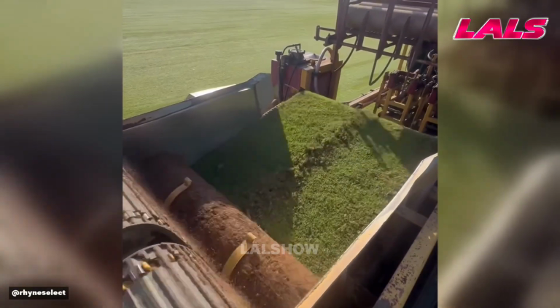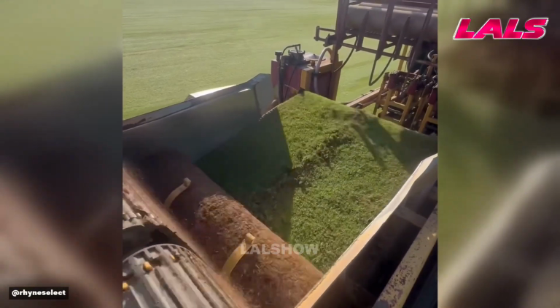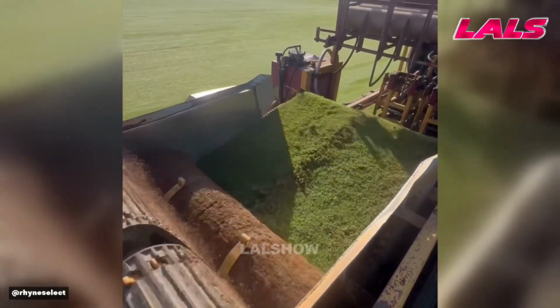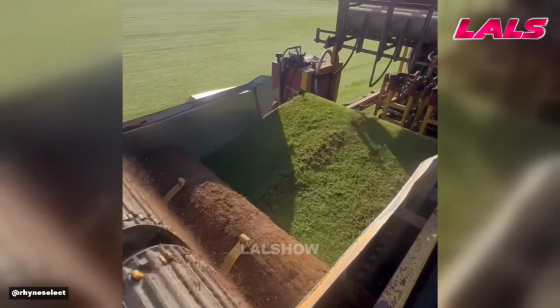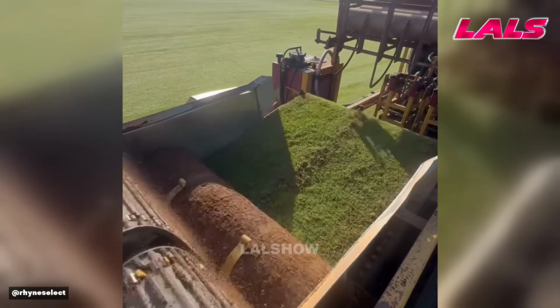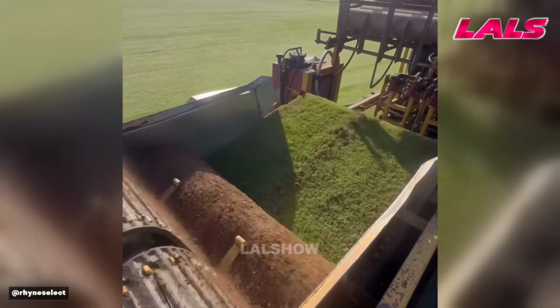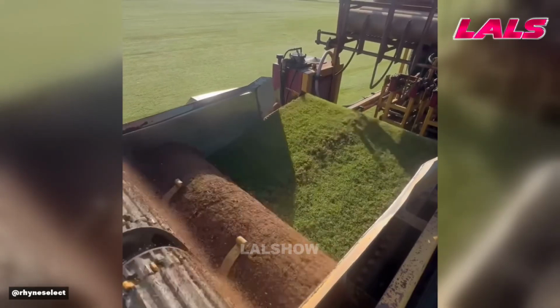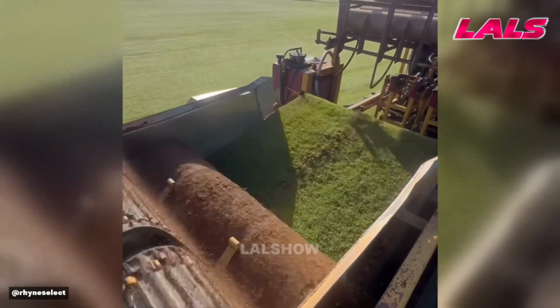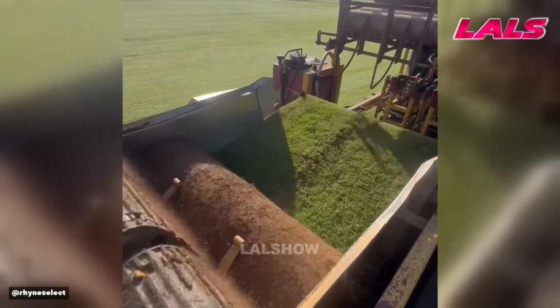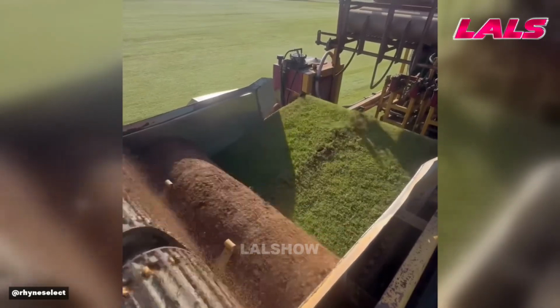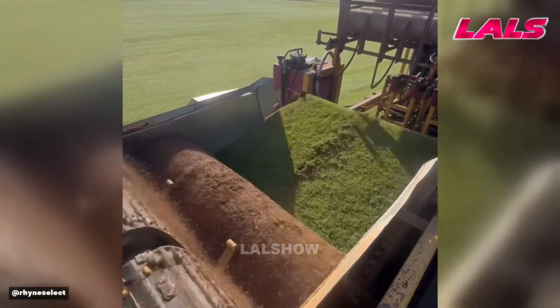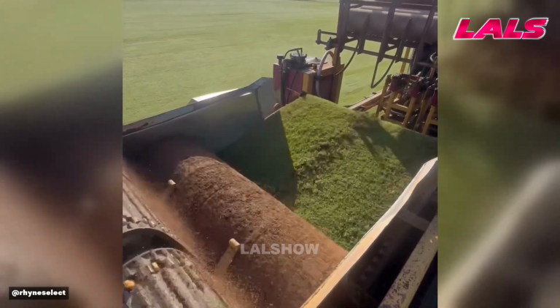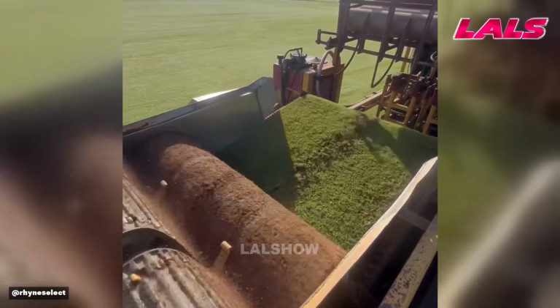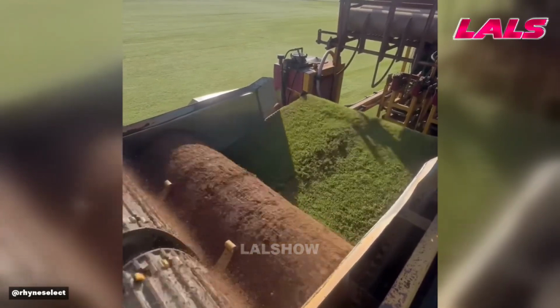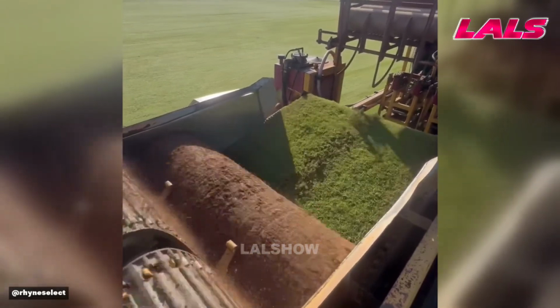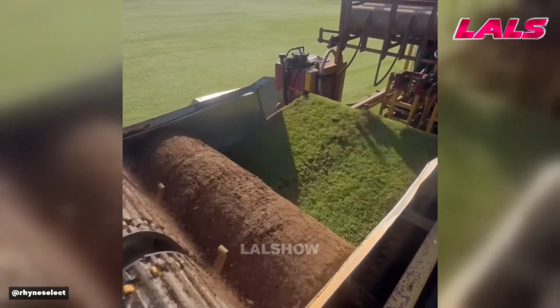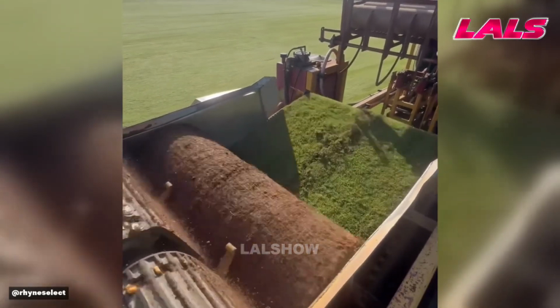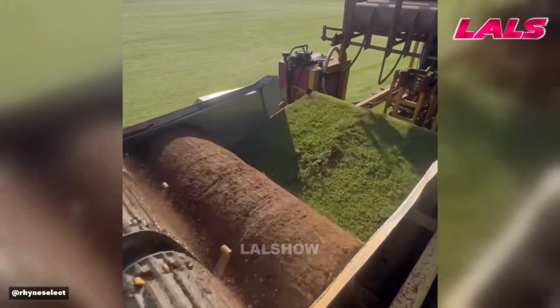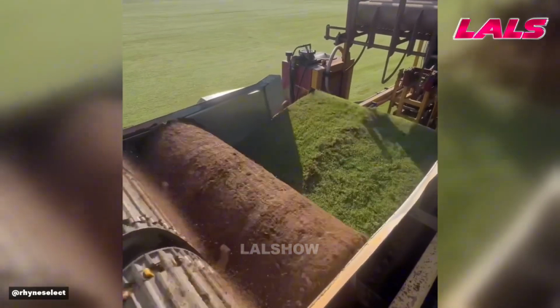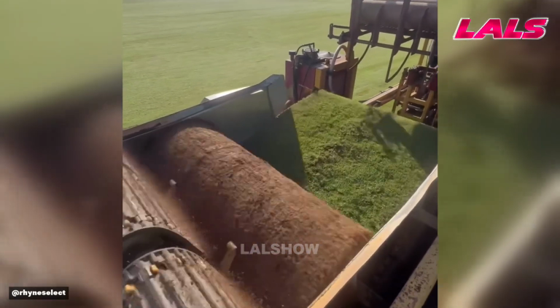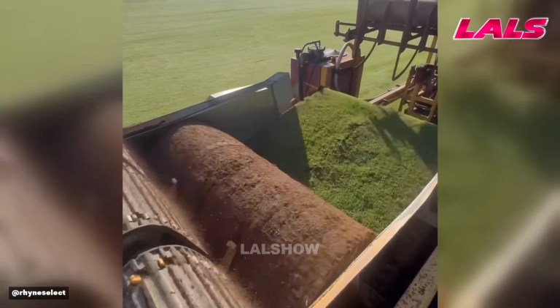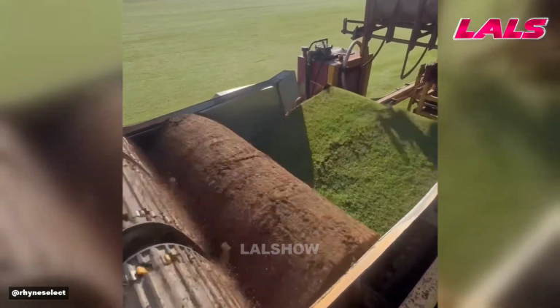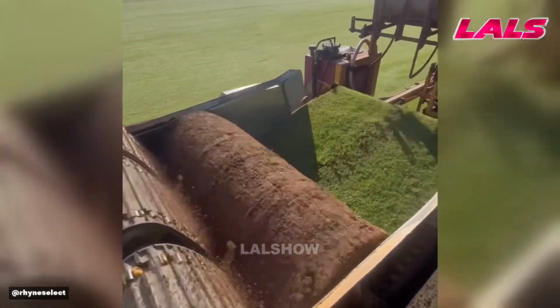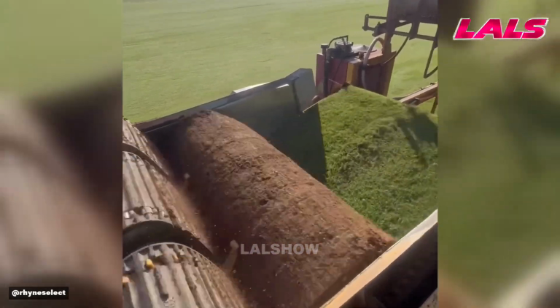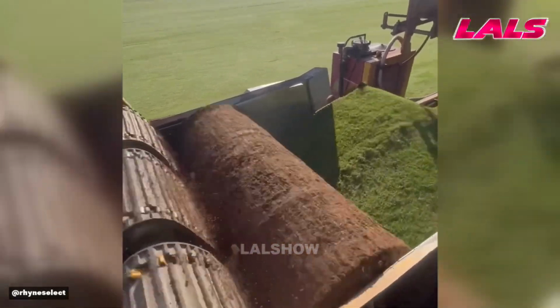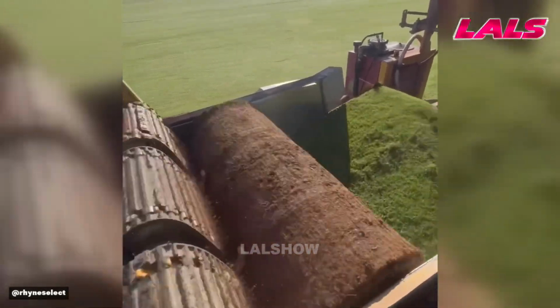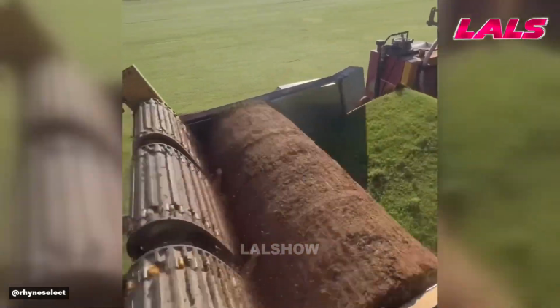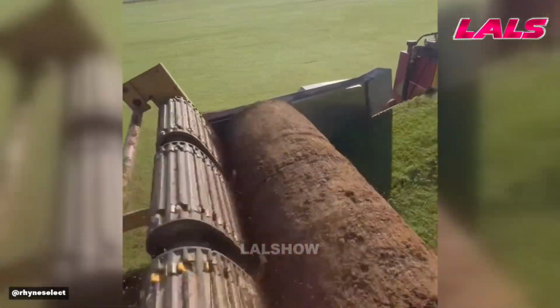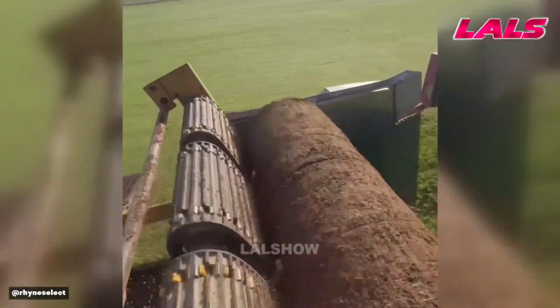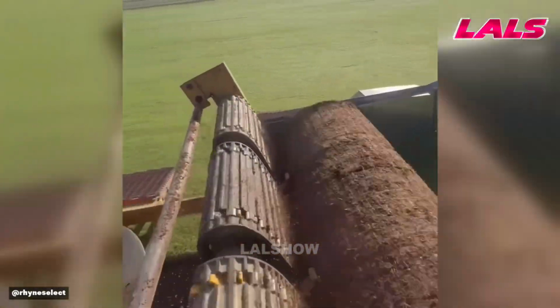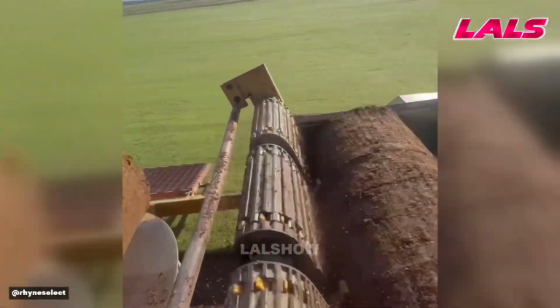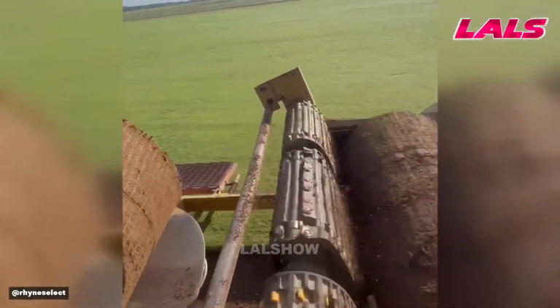An automated roll turf layer greens large areas rapidly, creating an instant landscaped look.